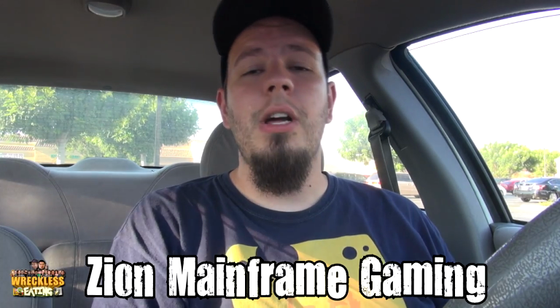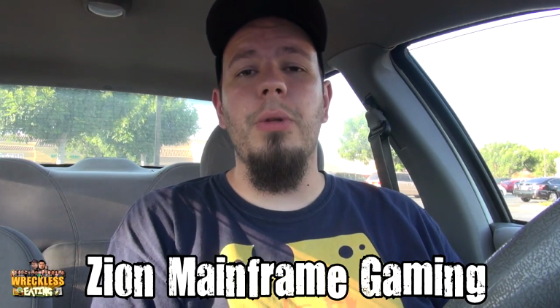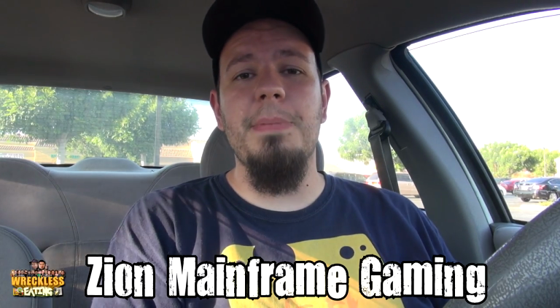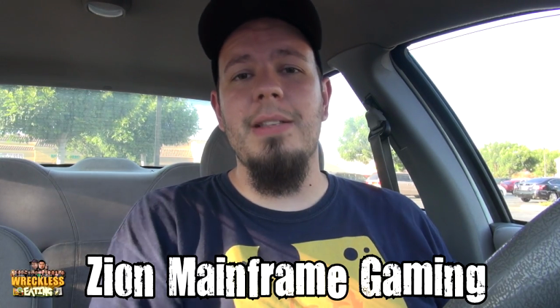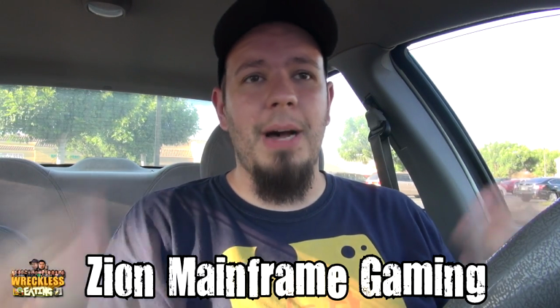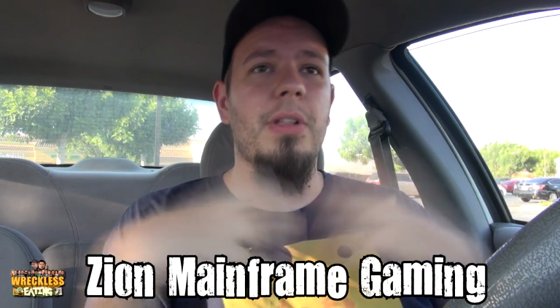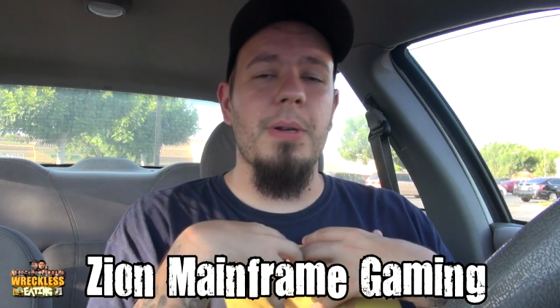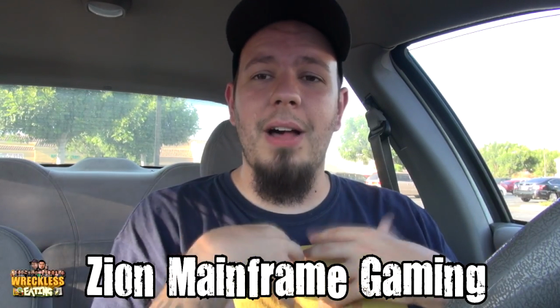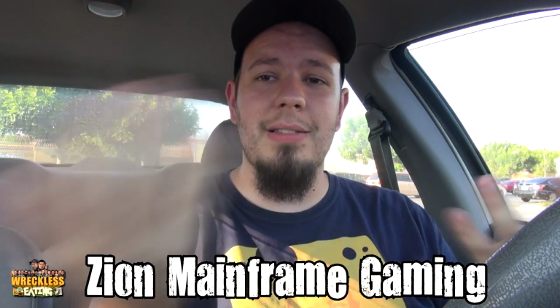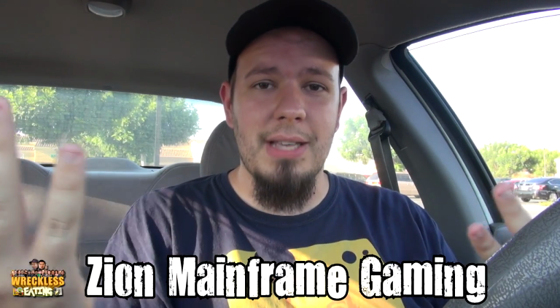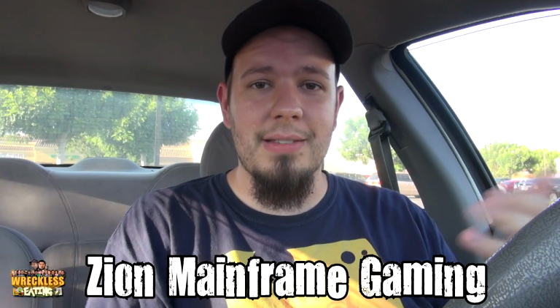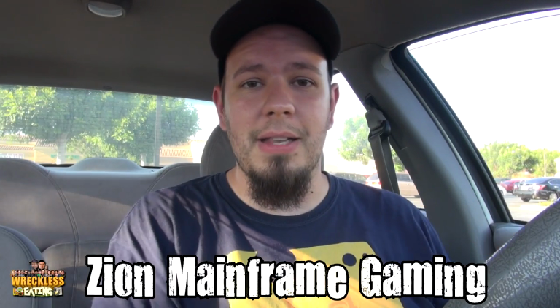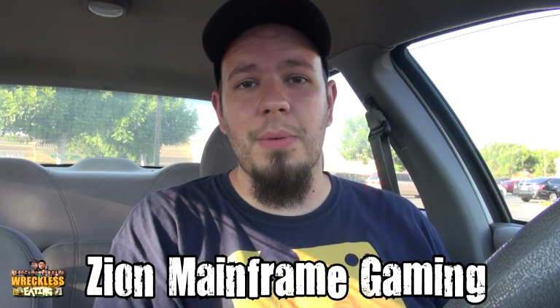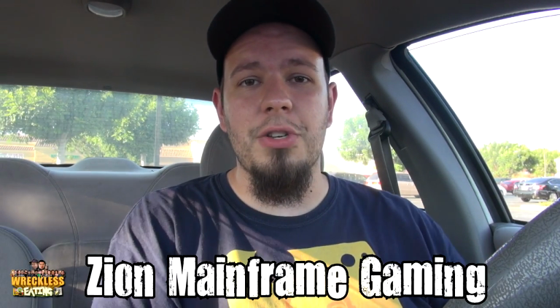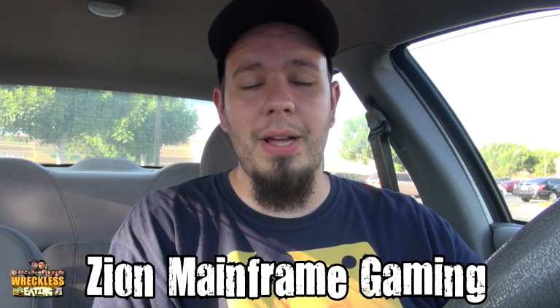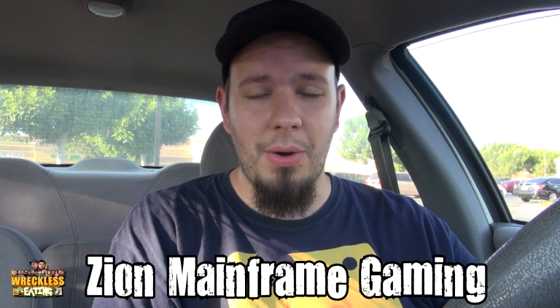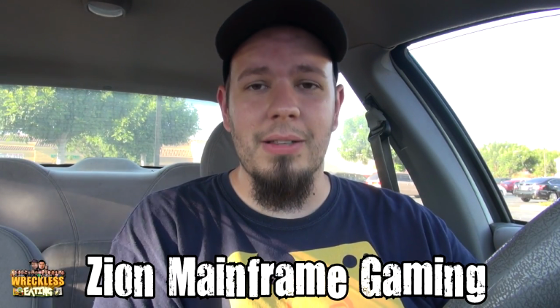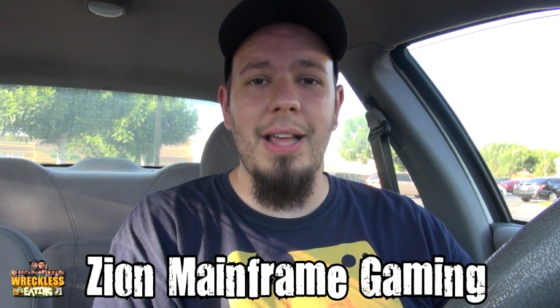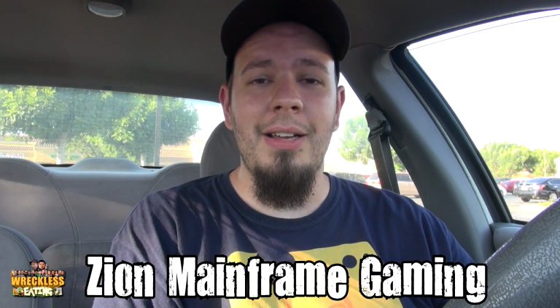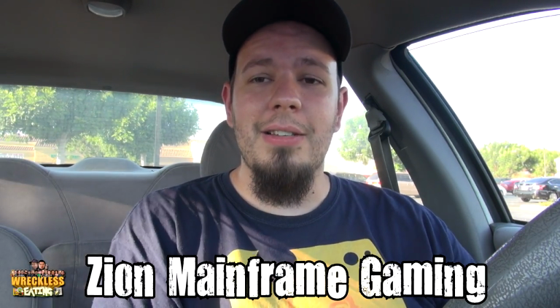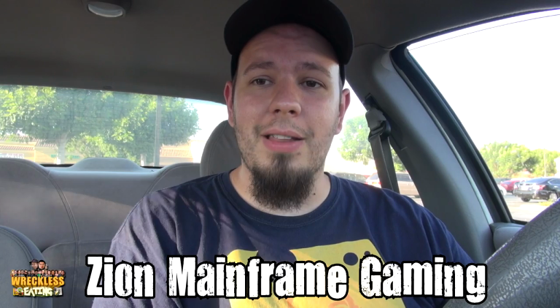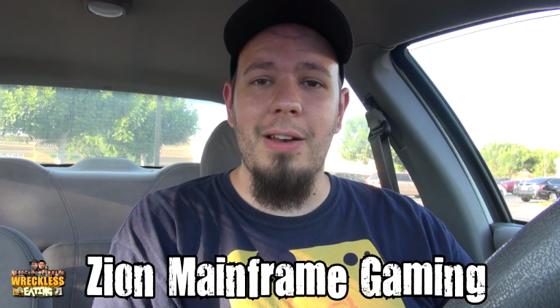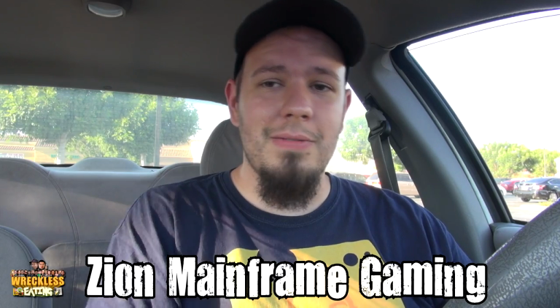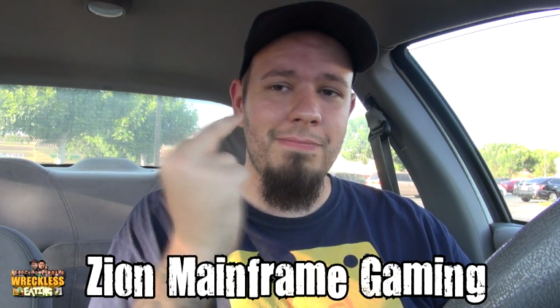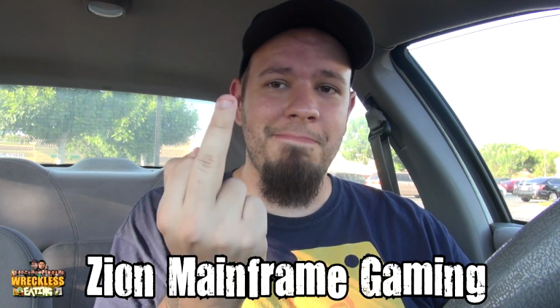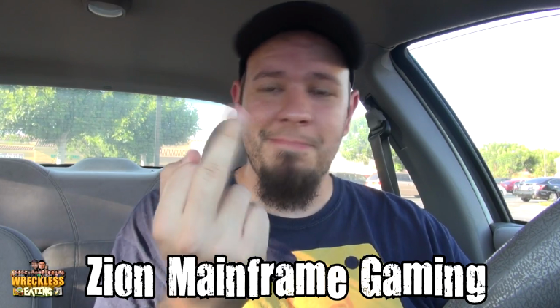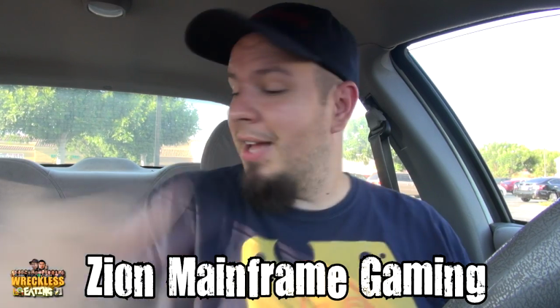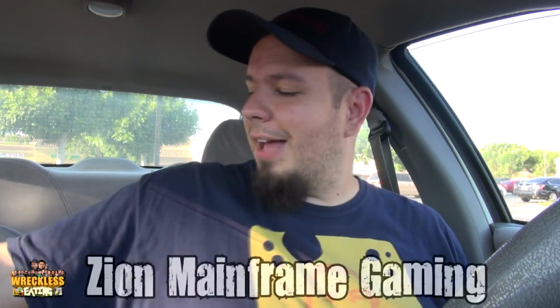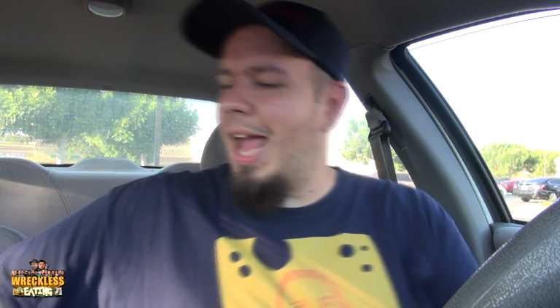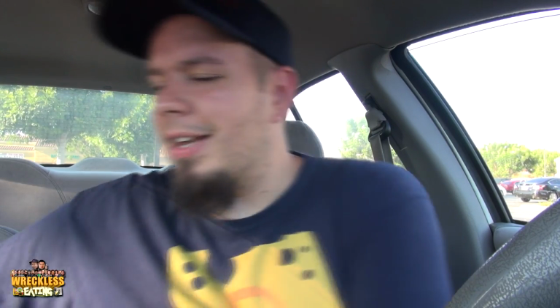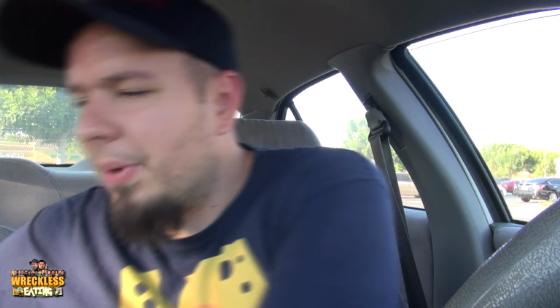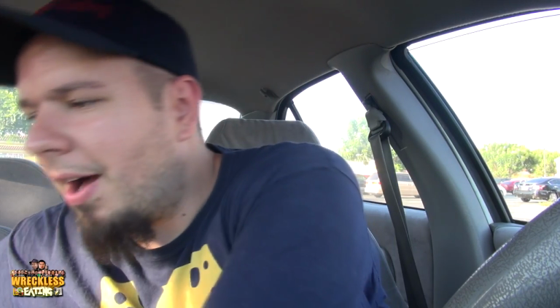We do Let's Plays combined with our personalities. If it sounds like something that you would enjoy, go ahead and click that. And here we go.